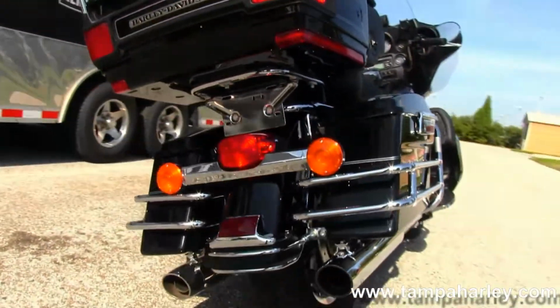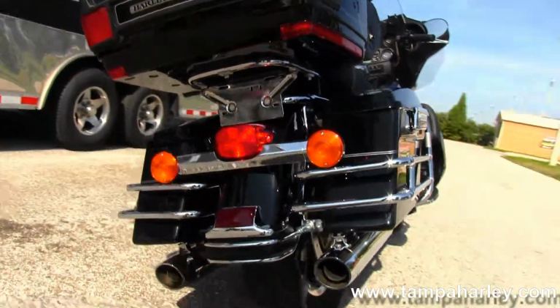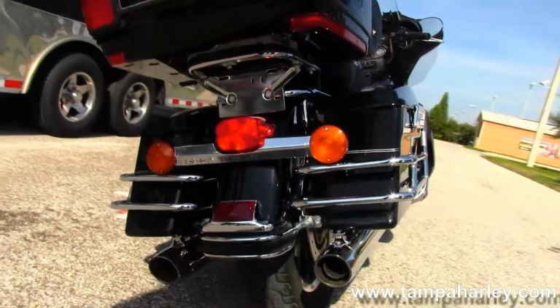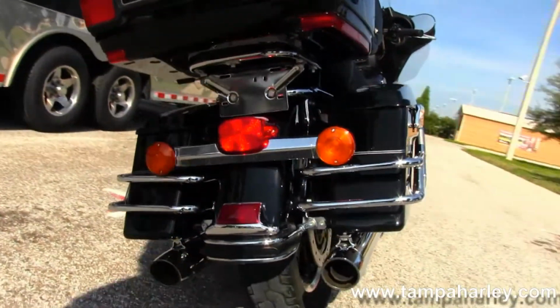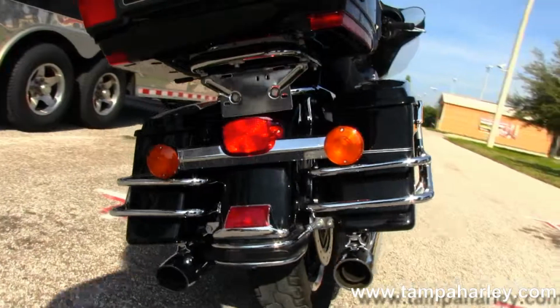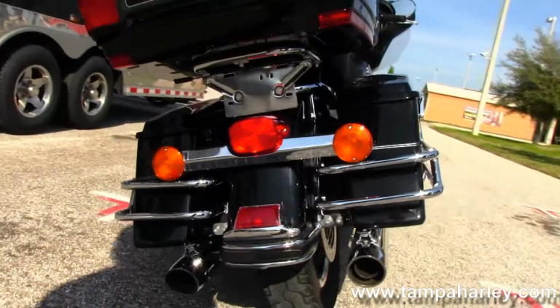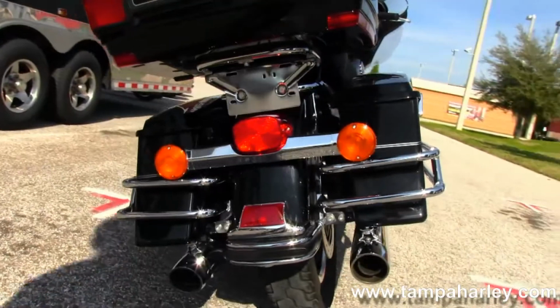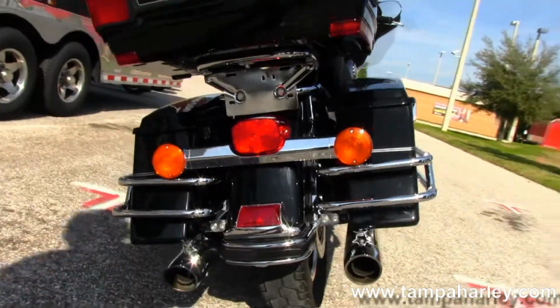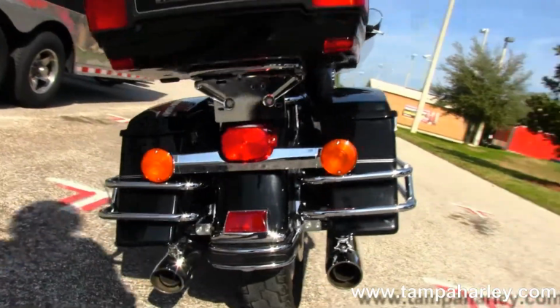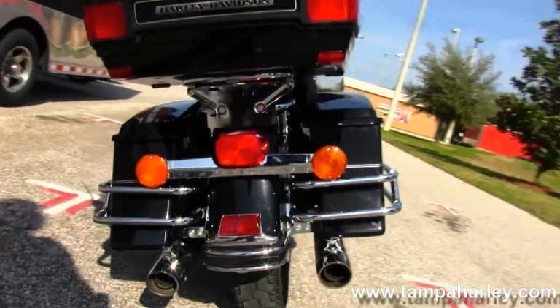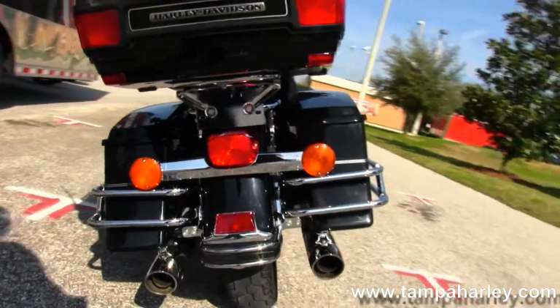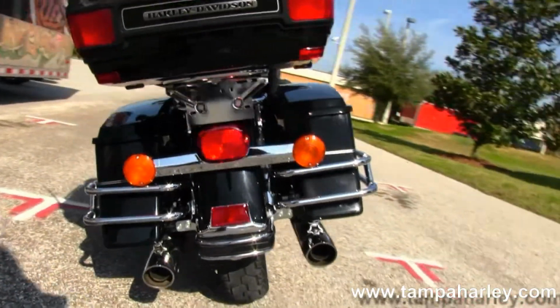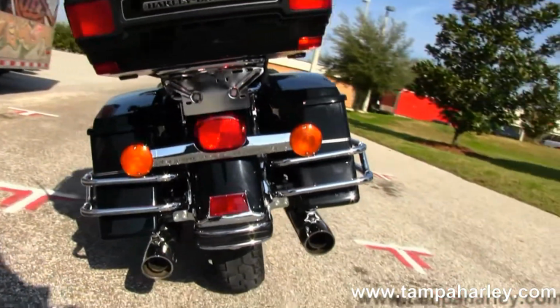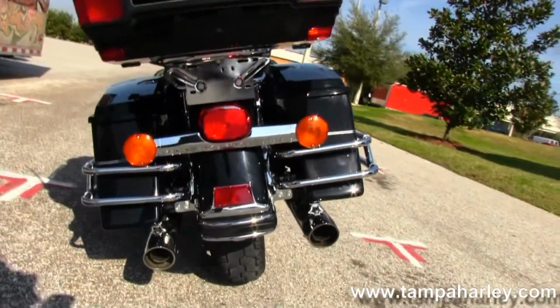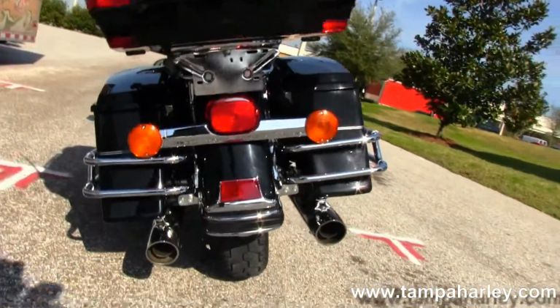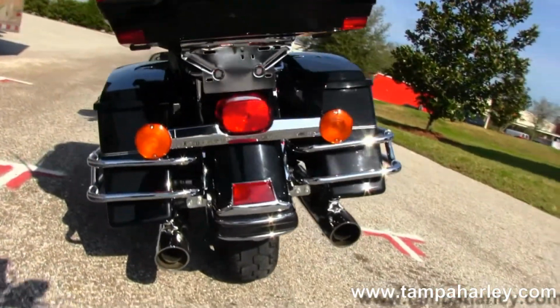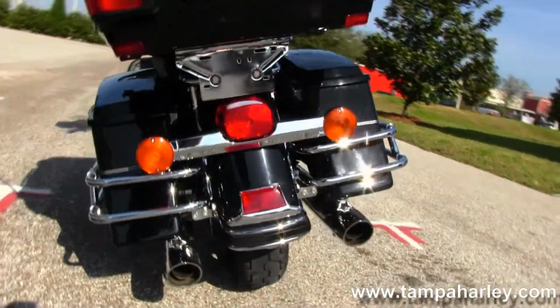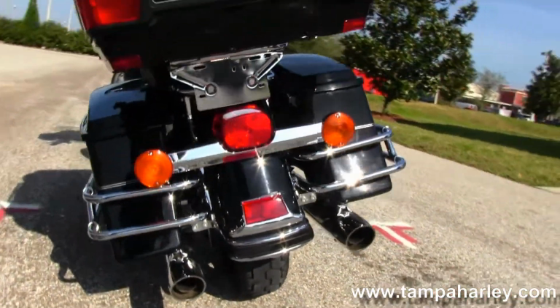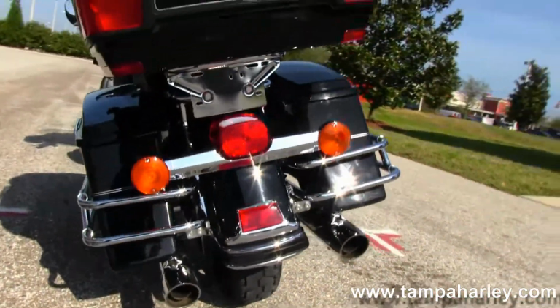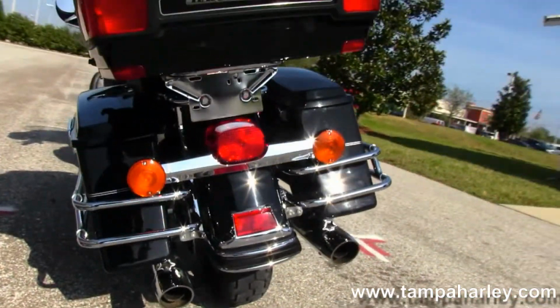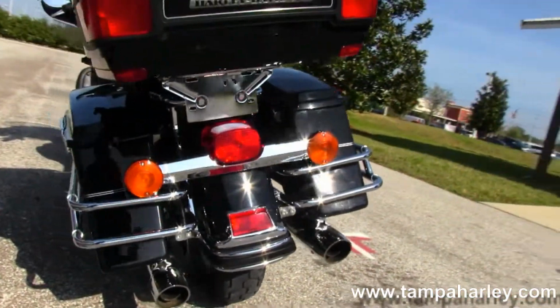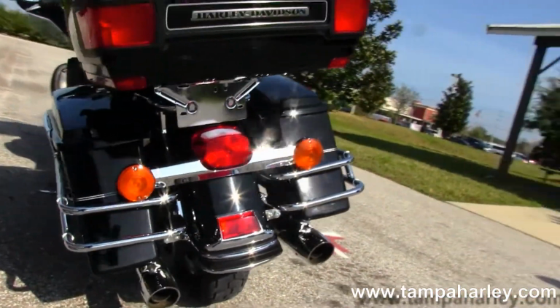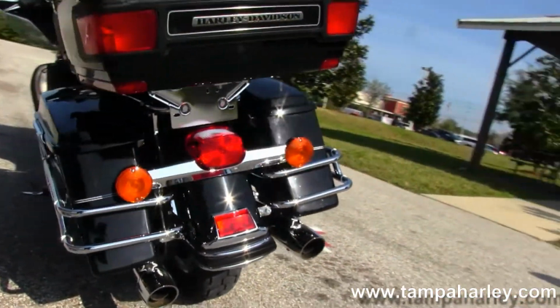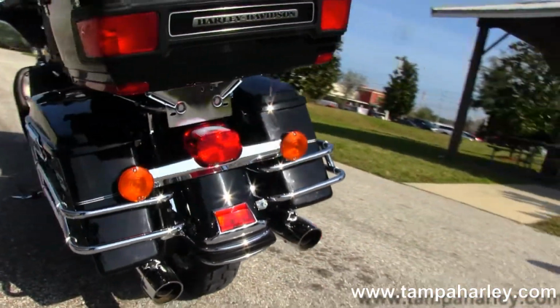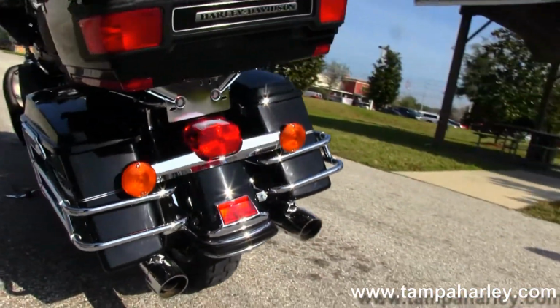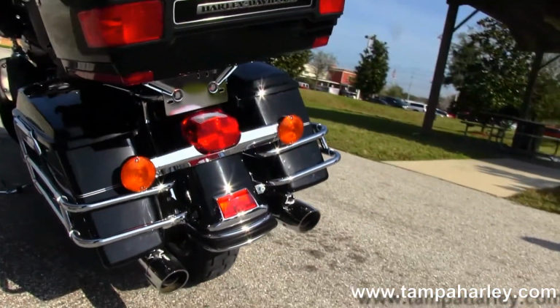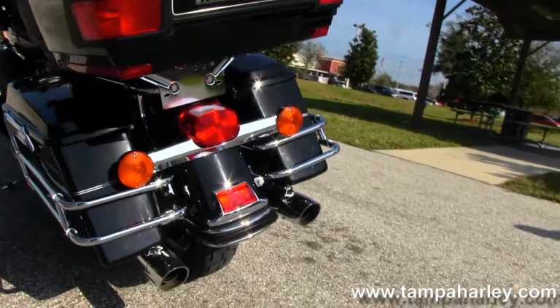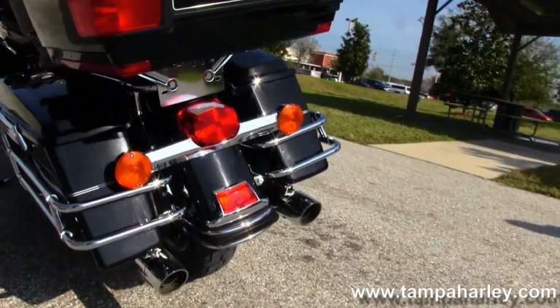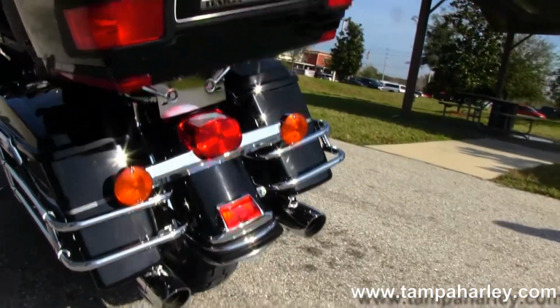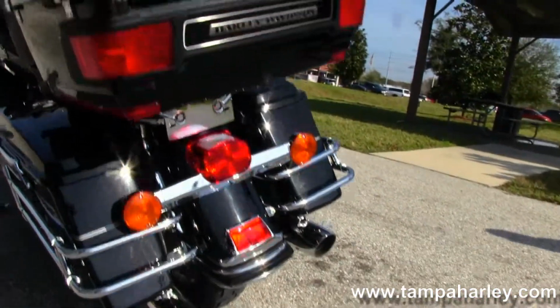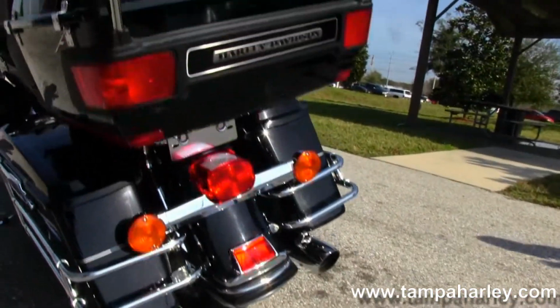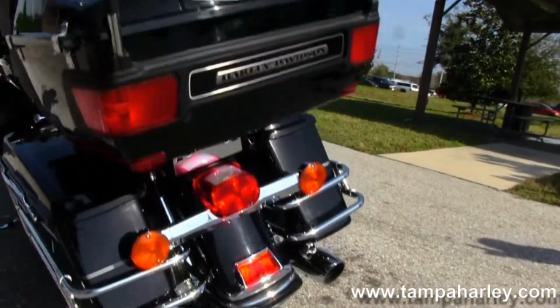Passenger floorboards are height-adjustable. Then you move on back to the chrome saddle bag guards around the hard-locking bags. You see the Screamin' Eagle slip-on mufflers. This bike has stage one fuel mapping also to go along with those.